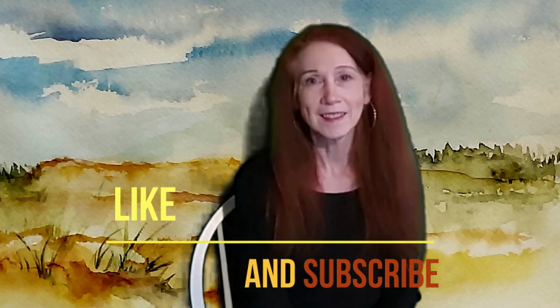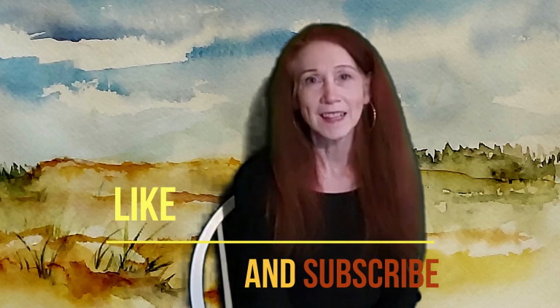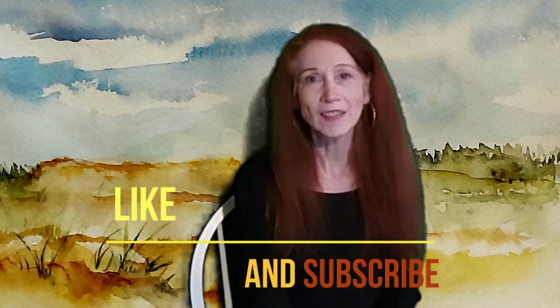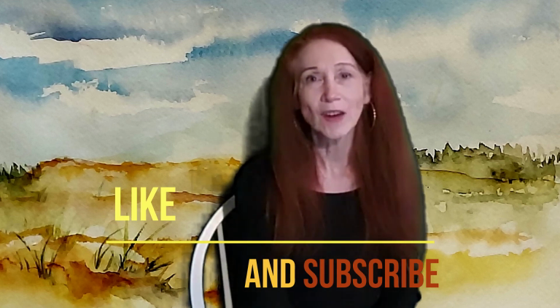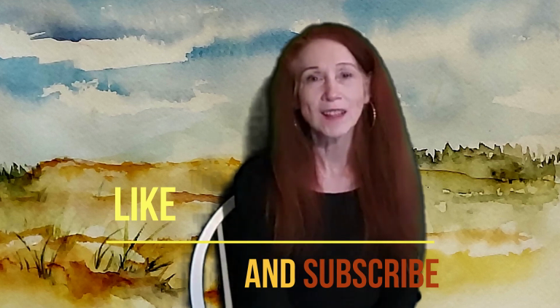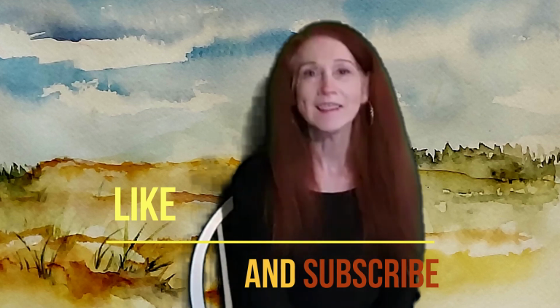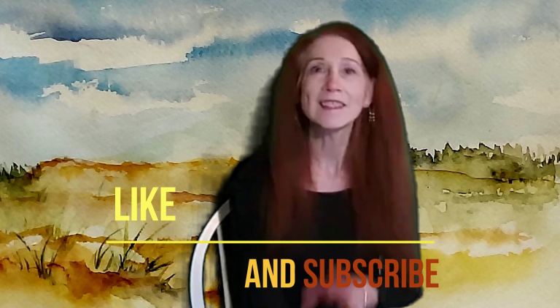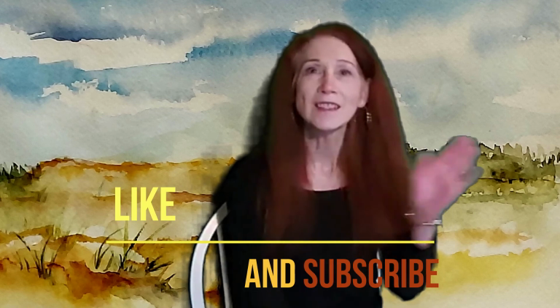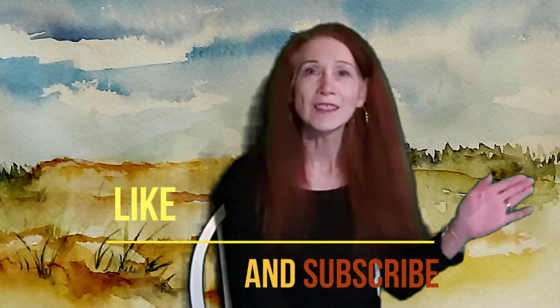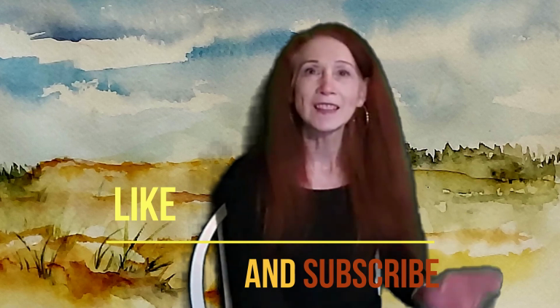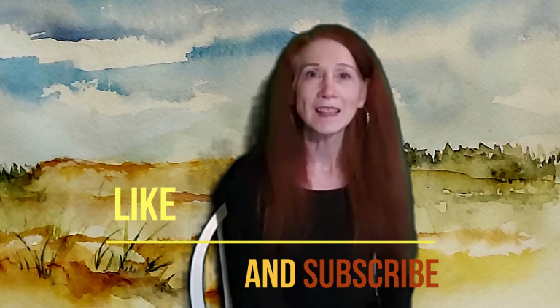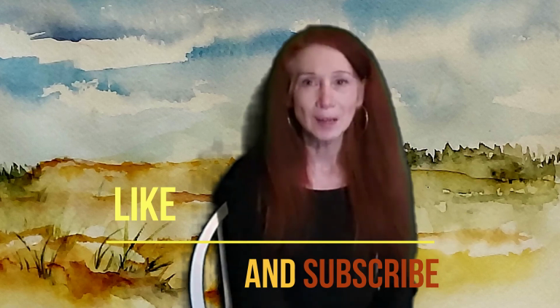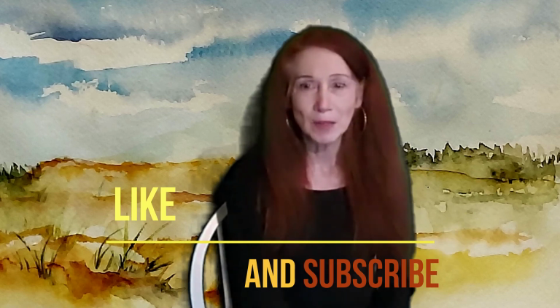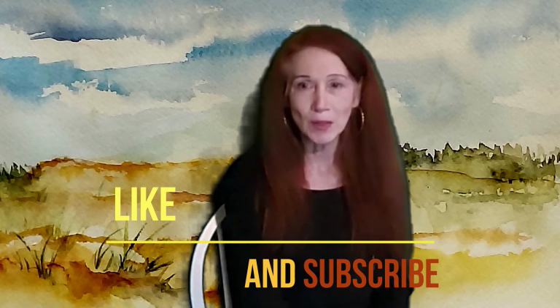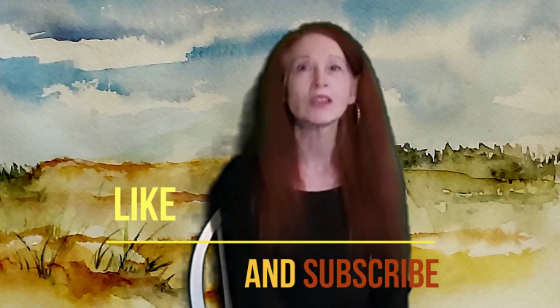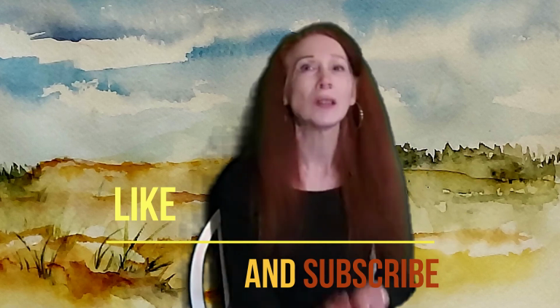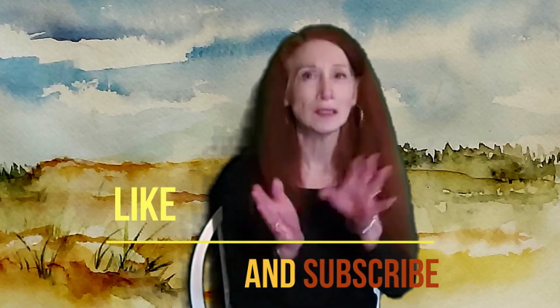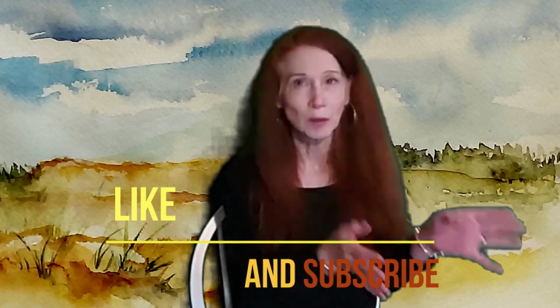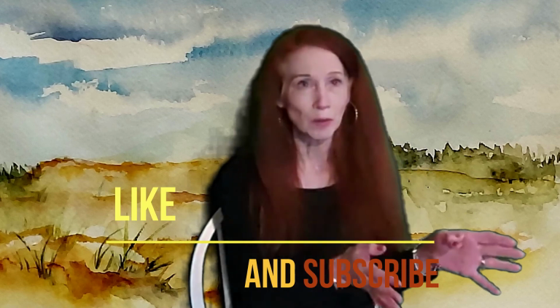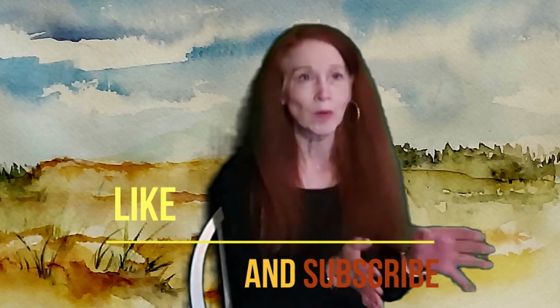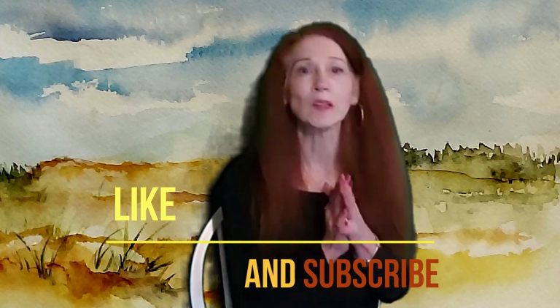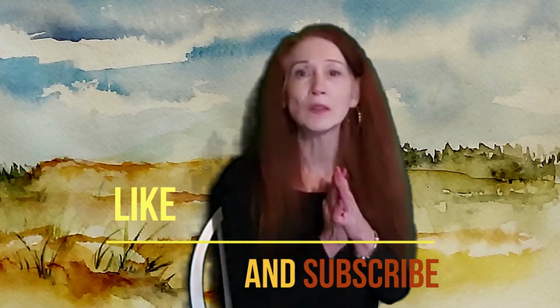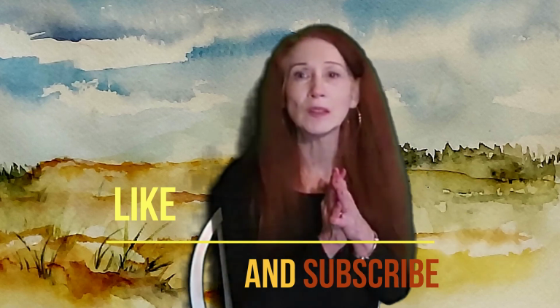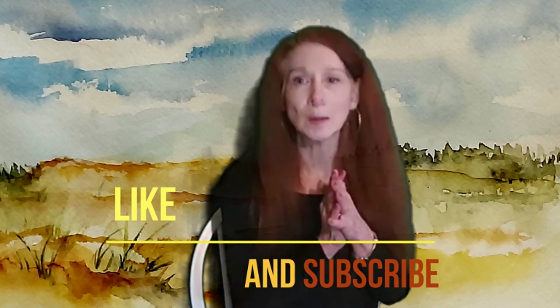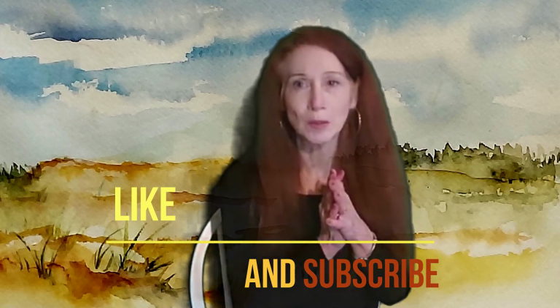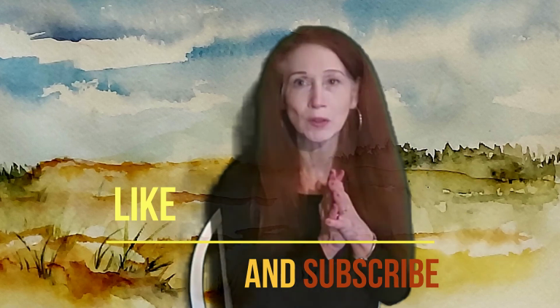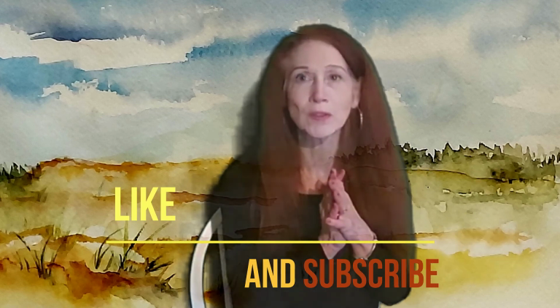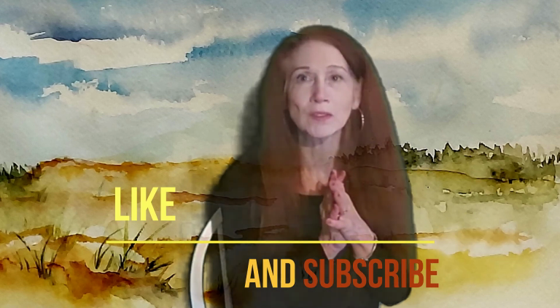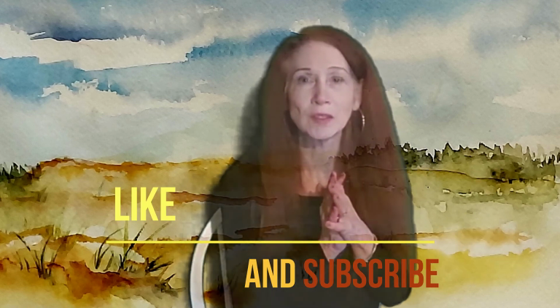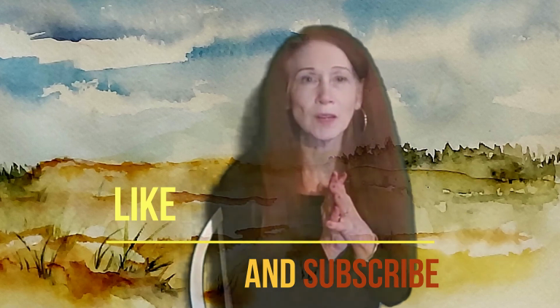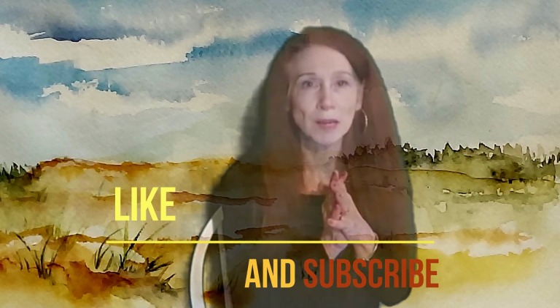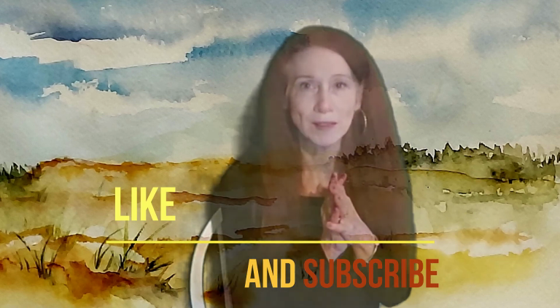Thanks very much, and see you in the next demonstration where we're going to do the temperatures with our painting.